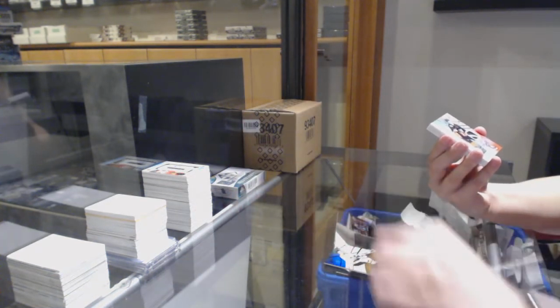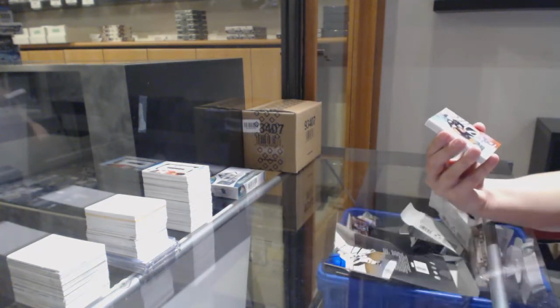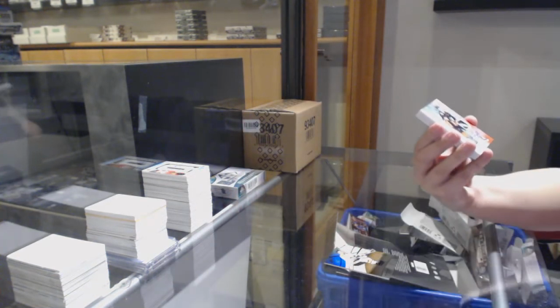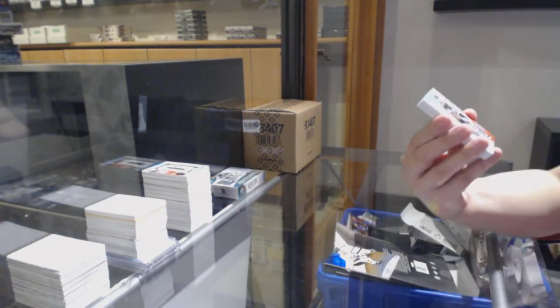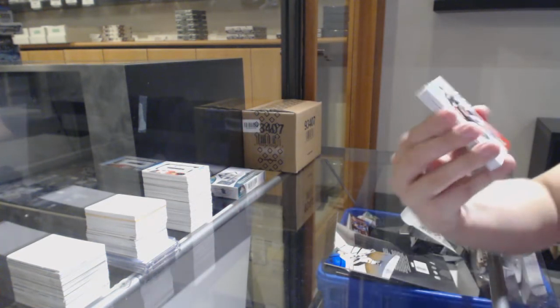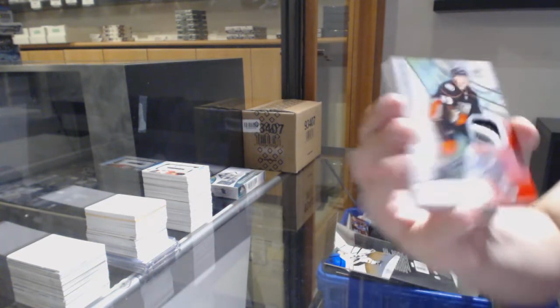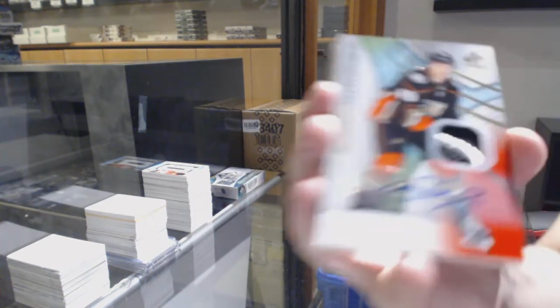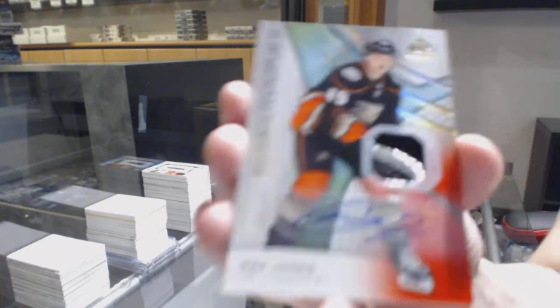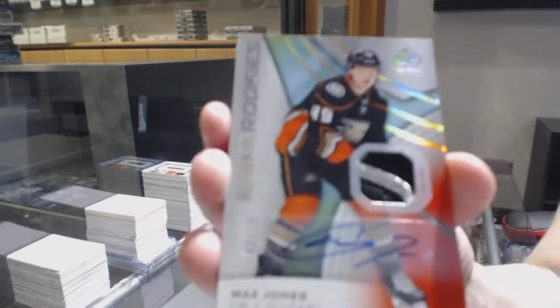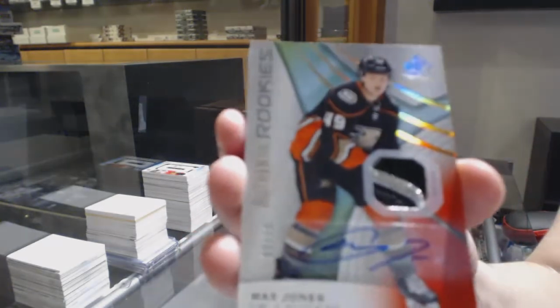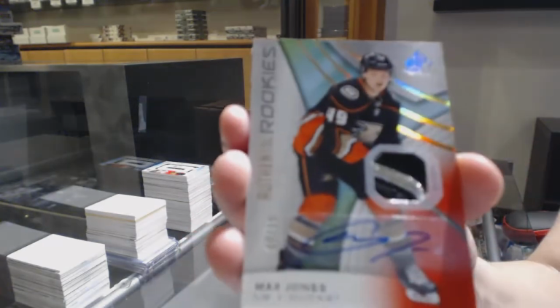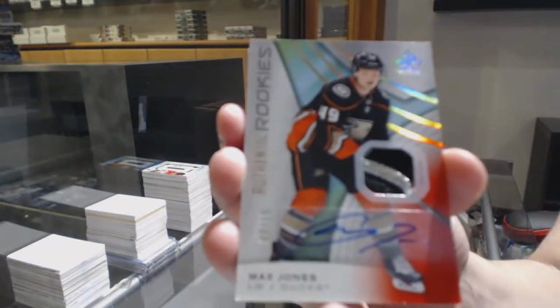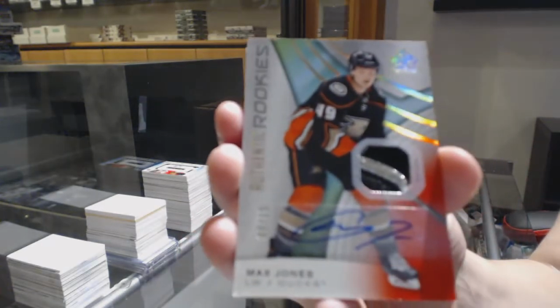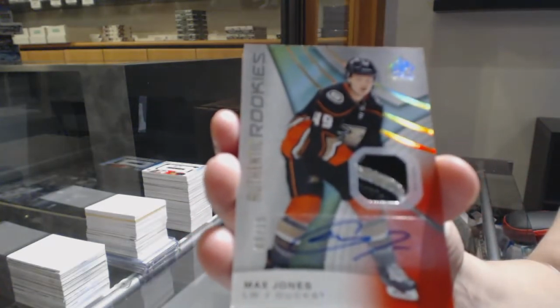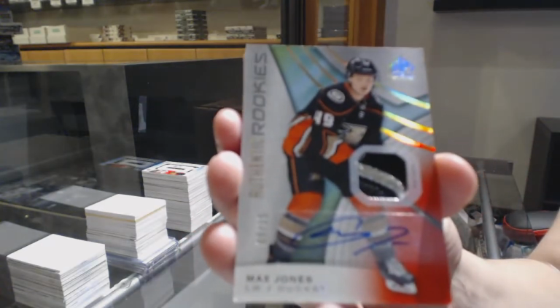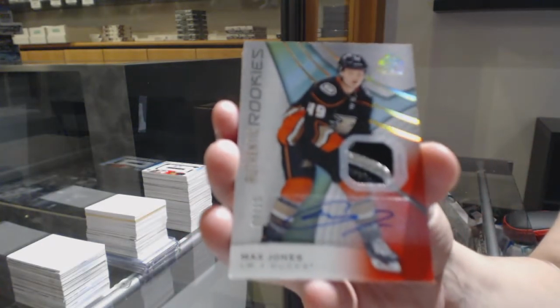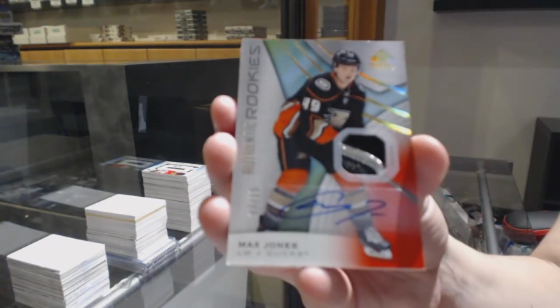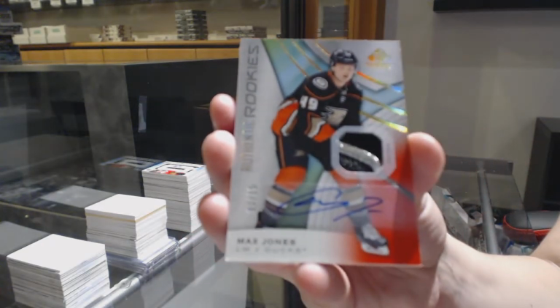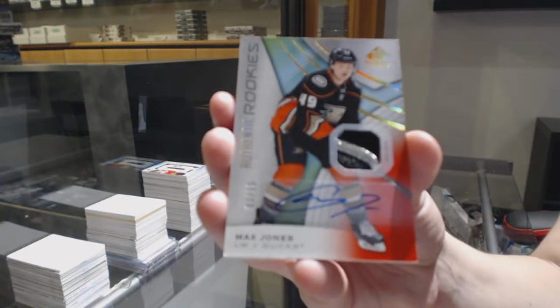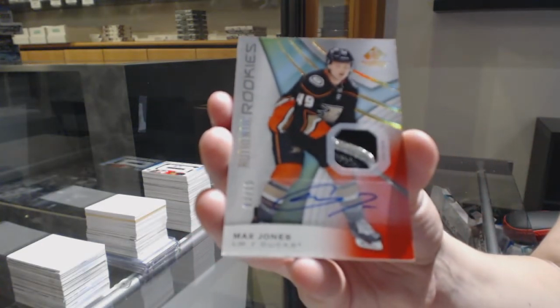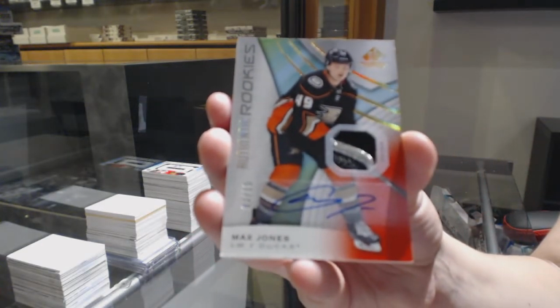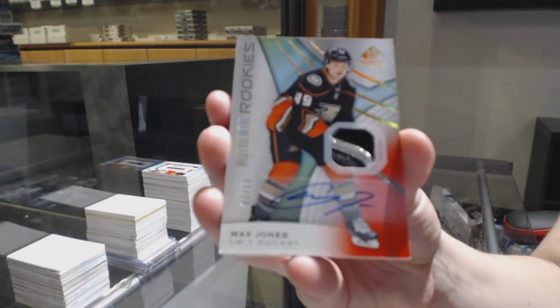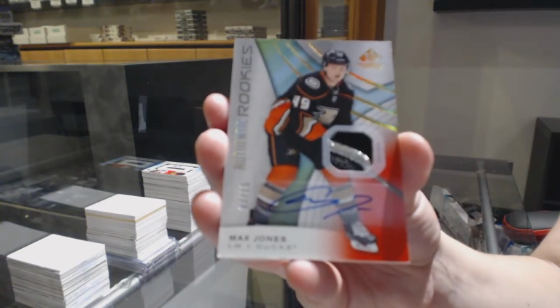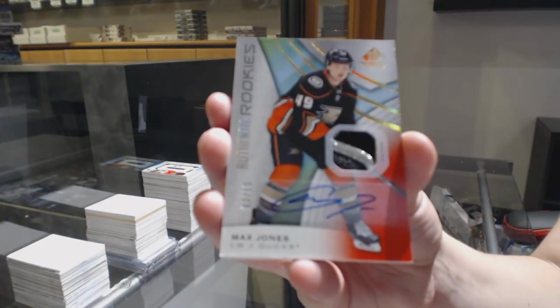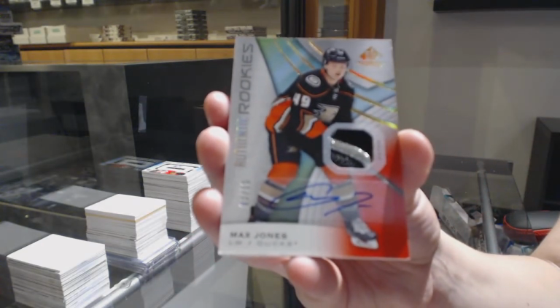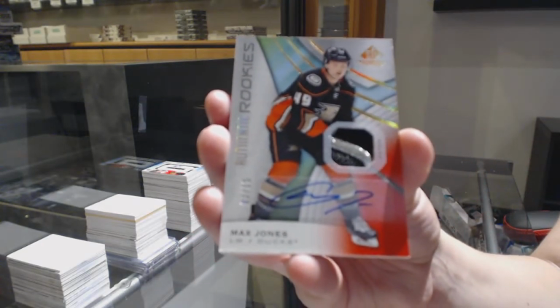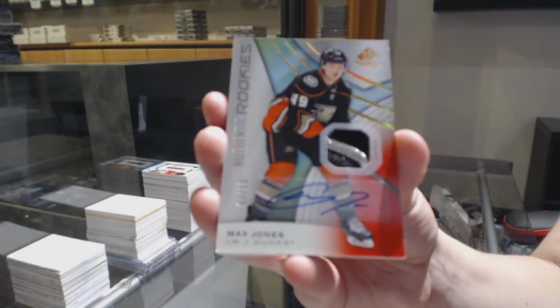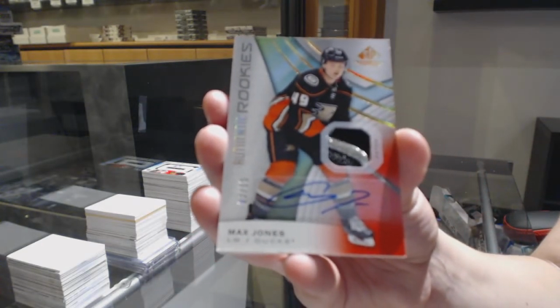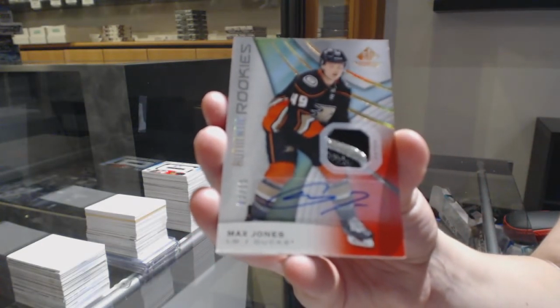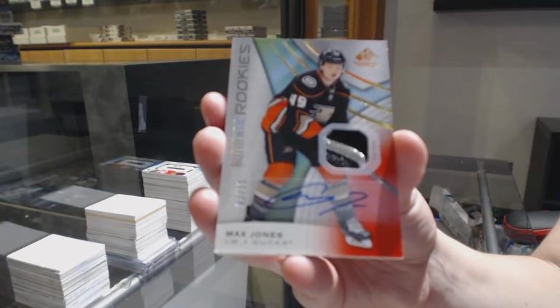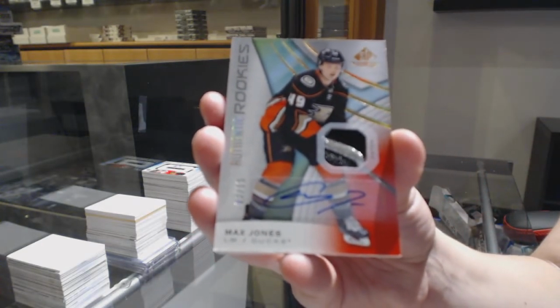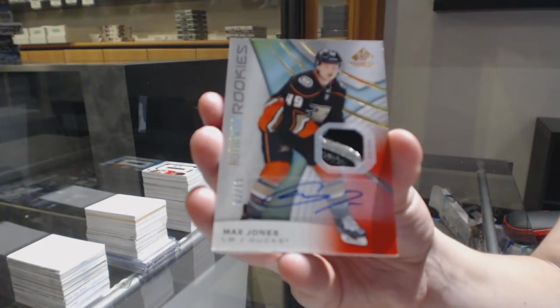Base rookie, Paciano number 15 for the Anaheim Ducks, Max Jones.